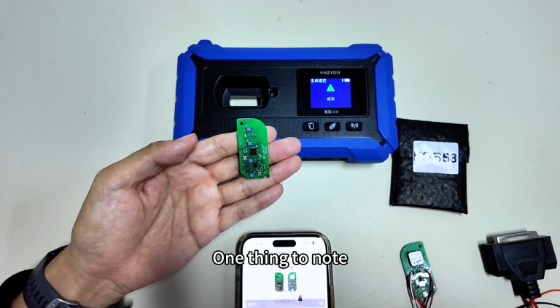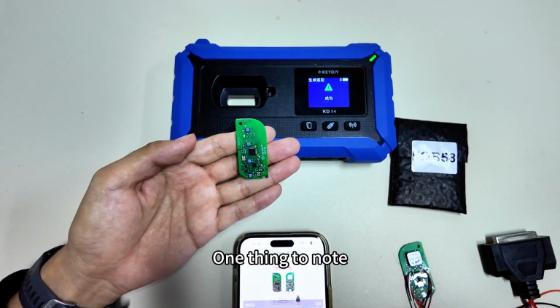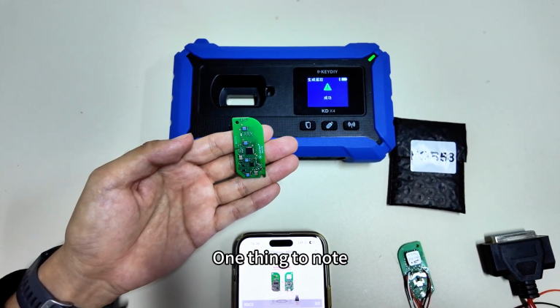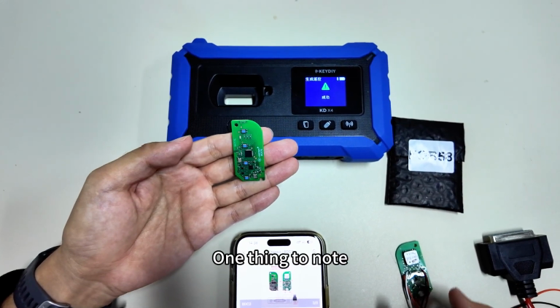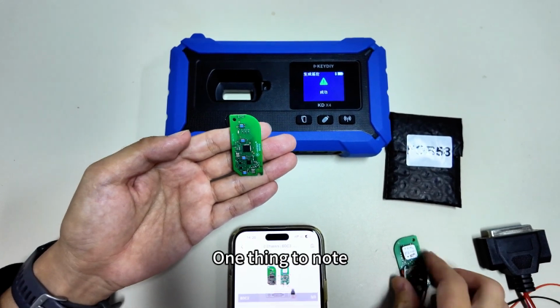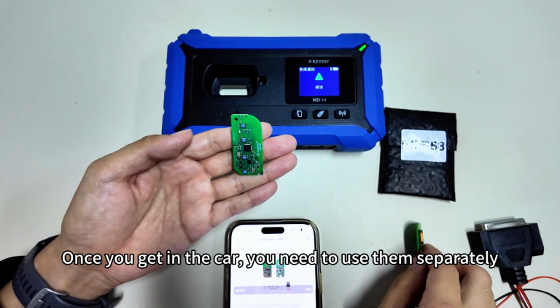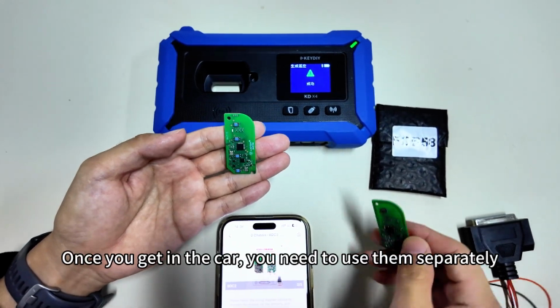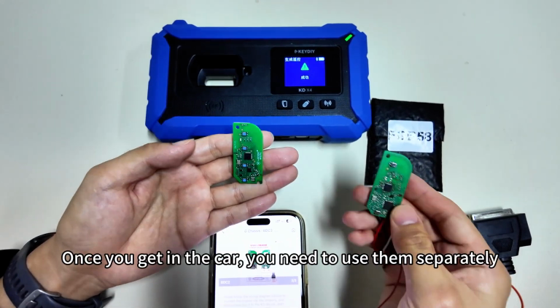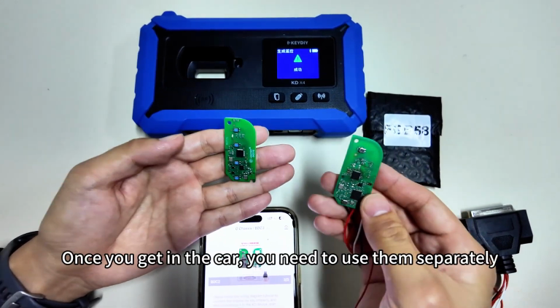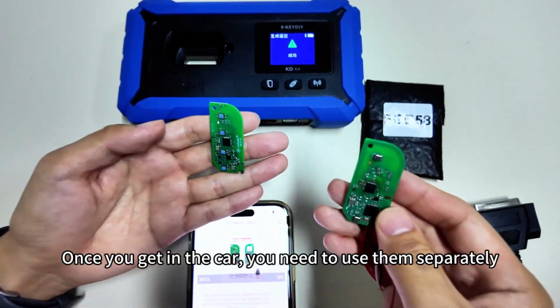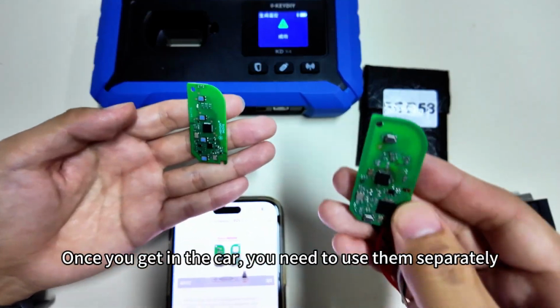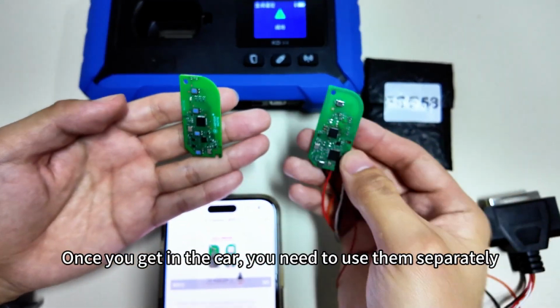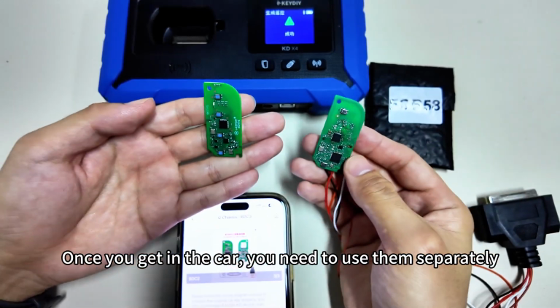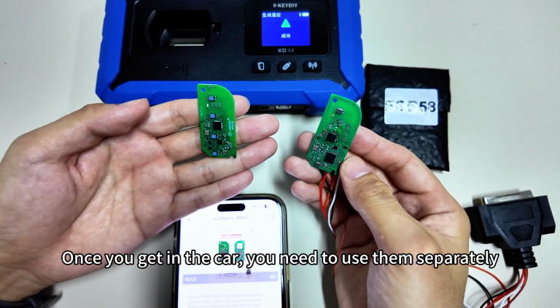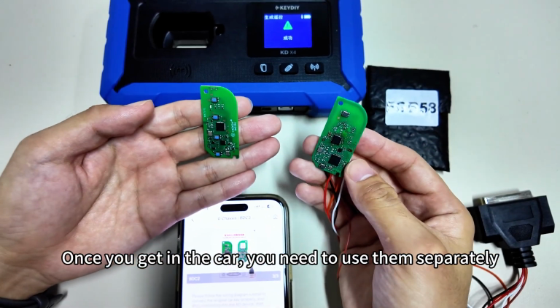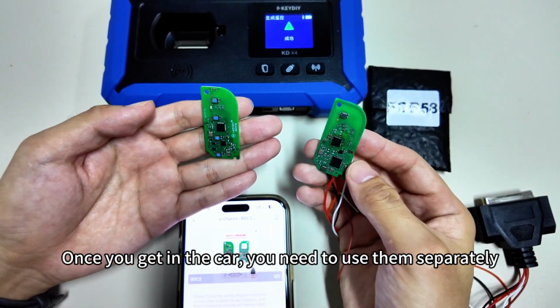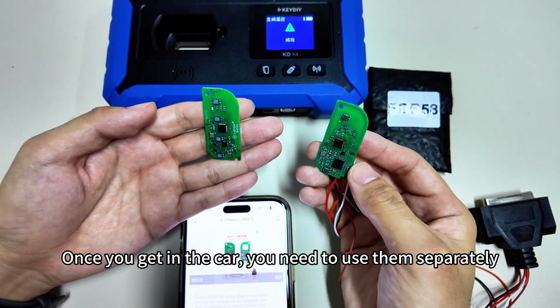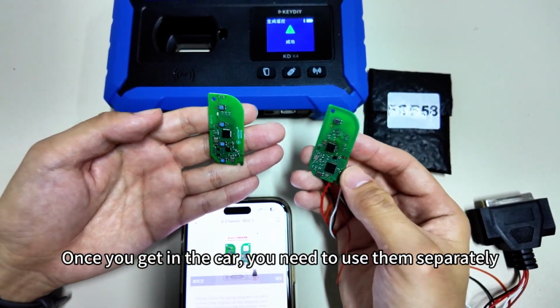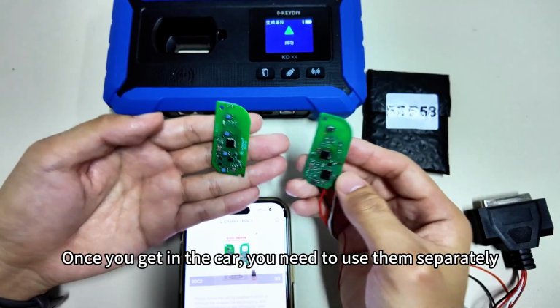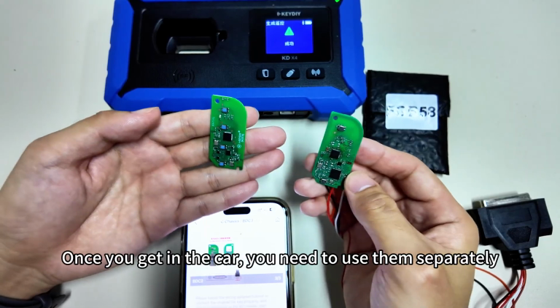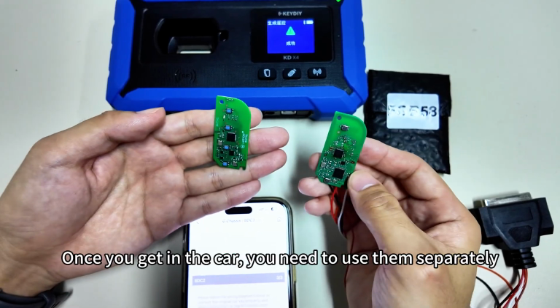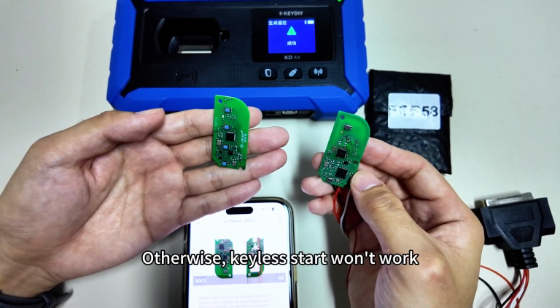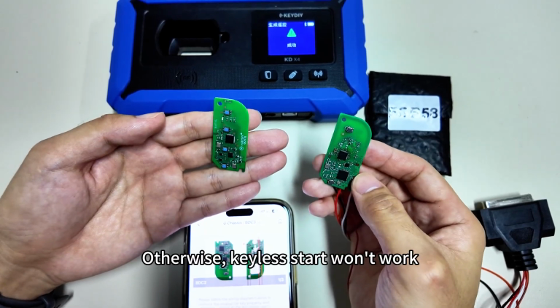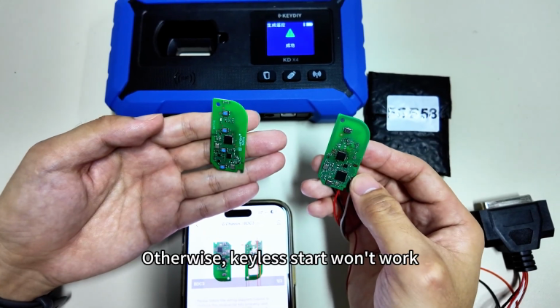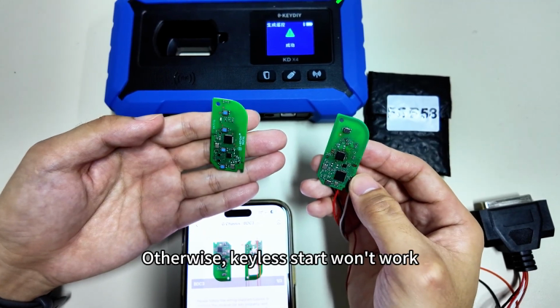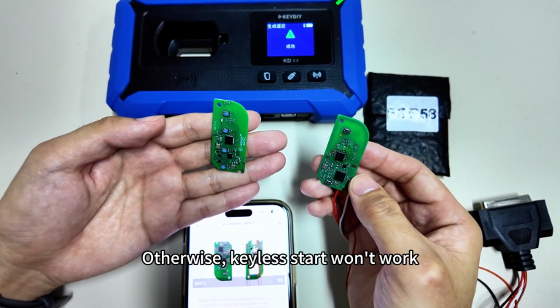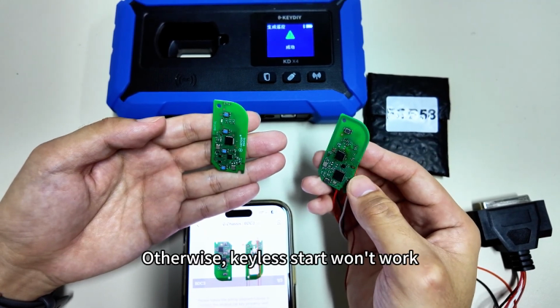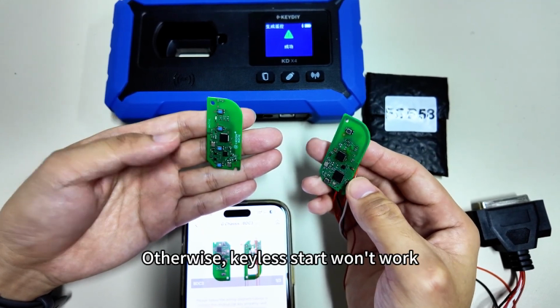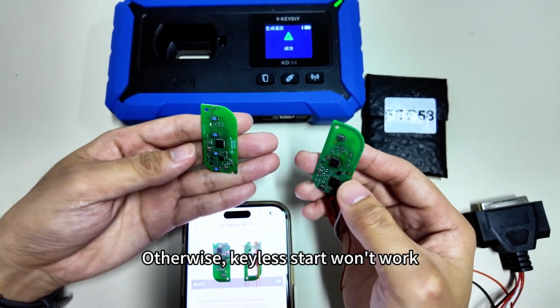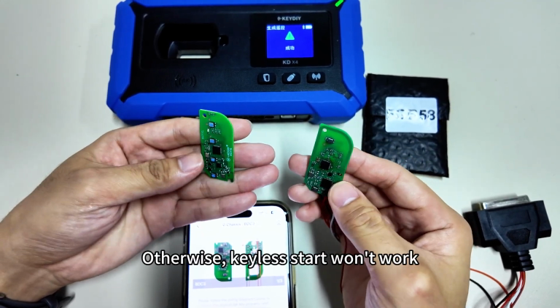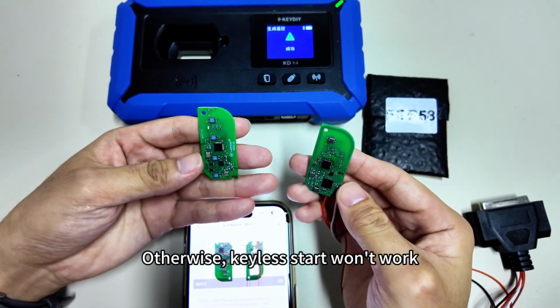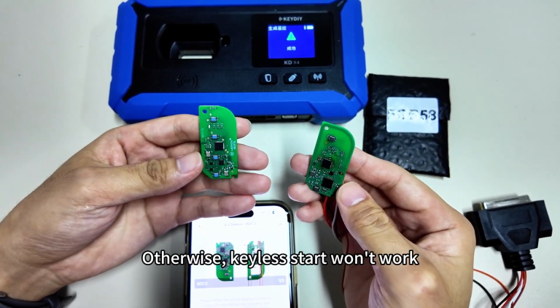One thing to note: once you get in the car, you need to use the keys separately. Otherwise, keyless start won't work.